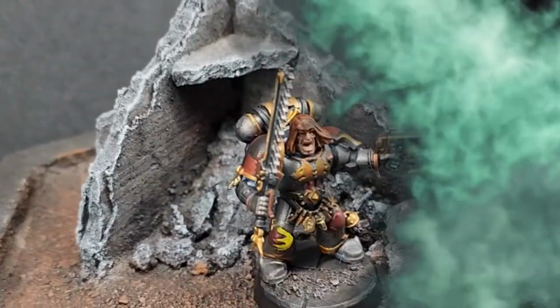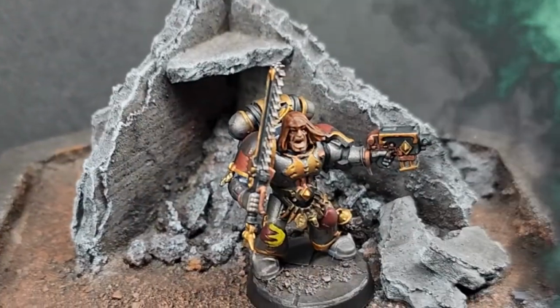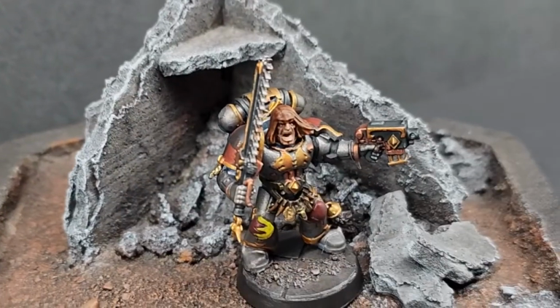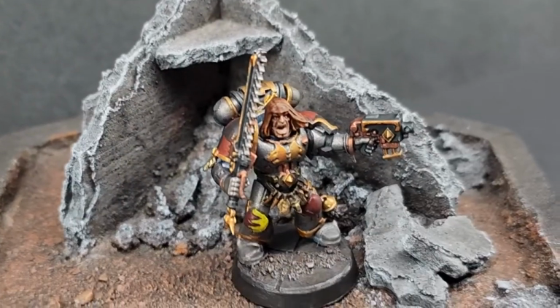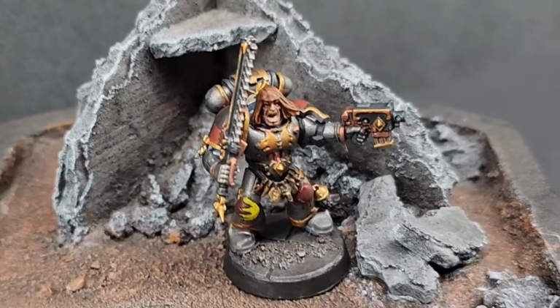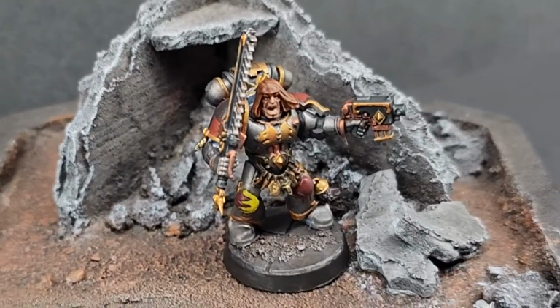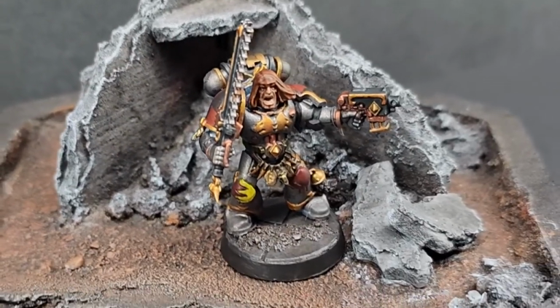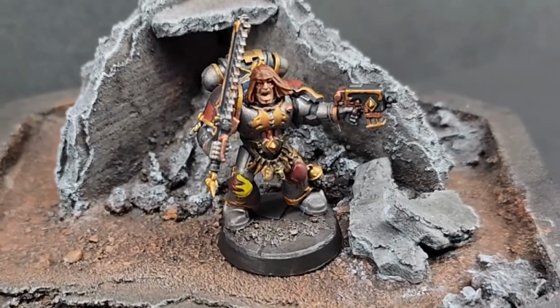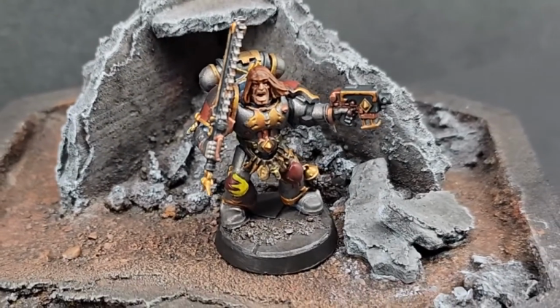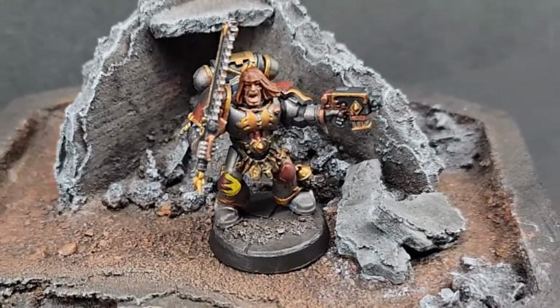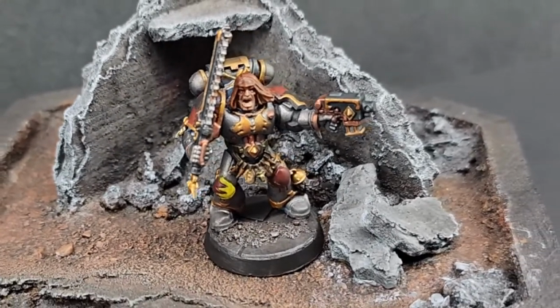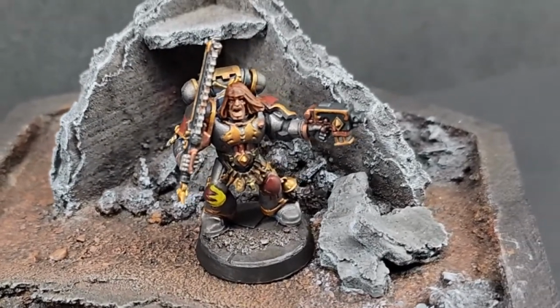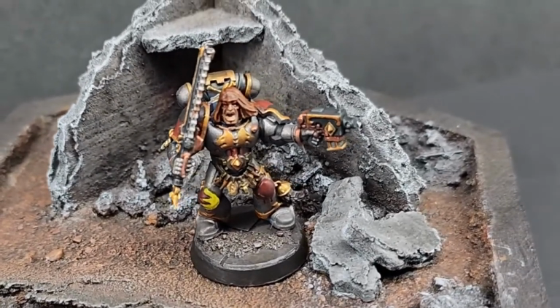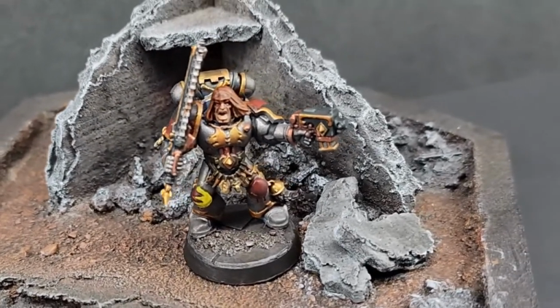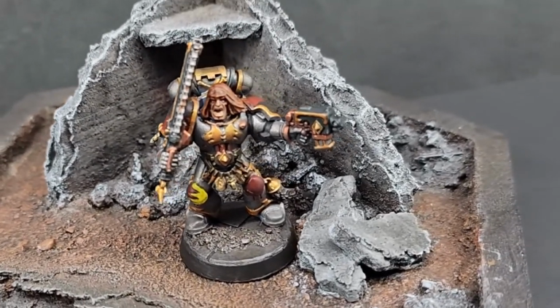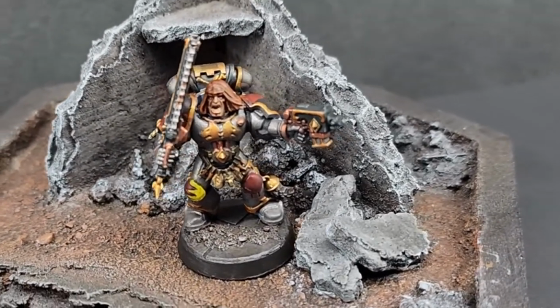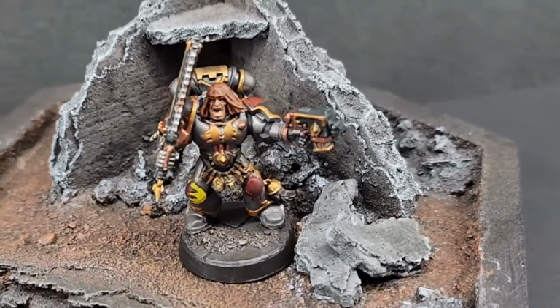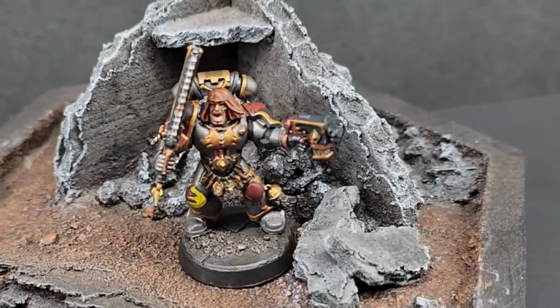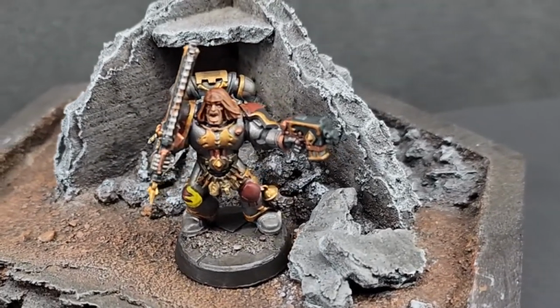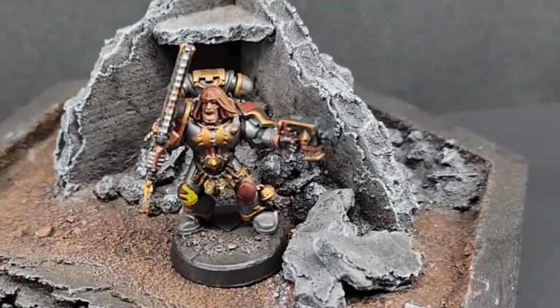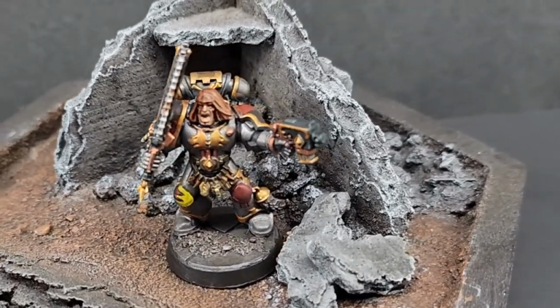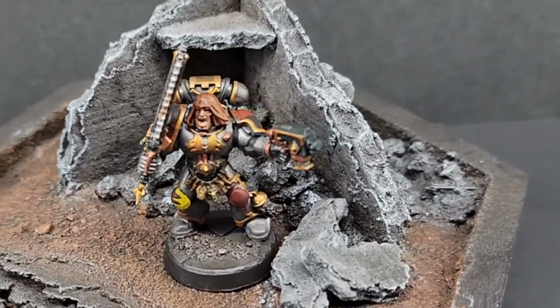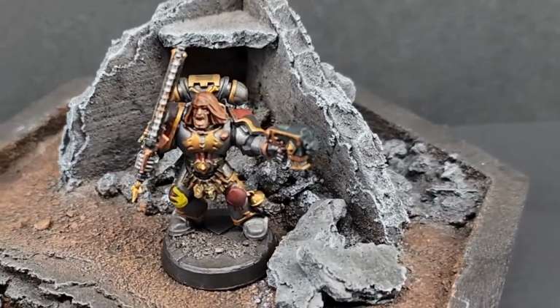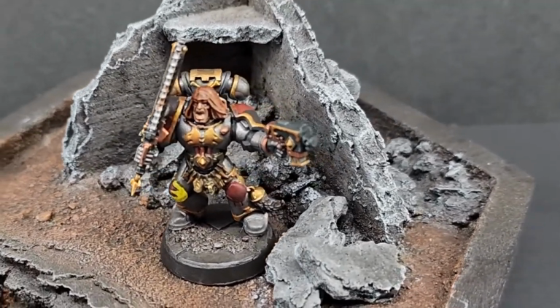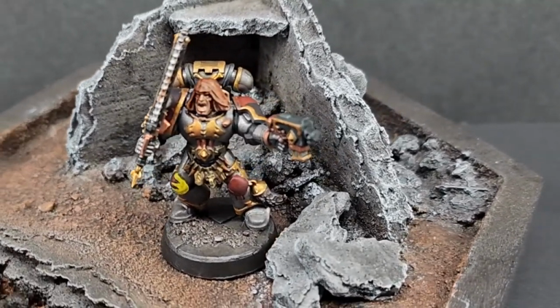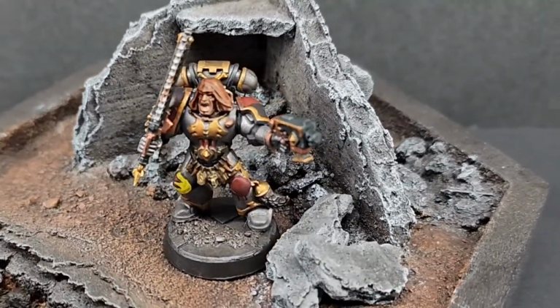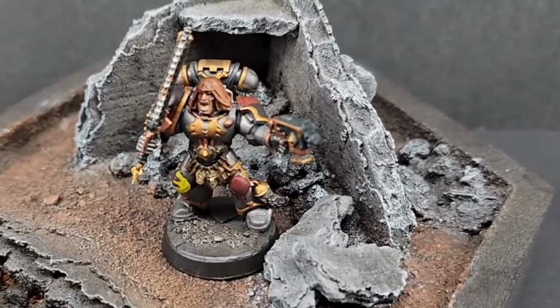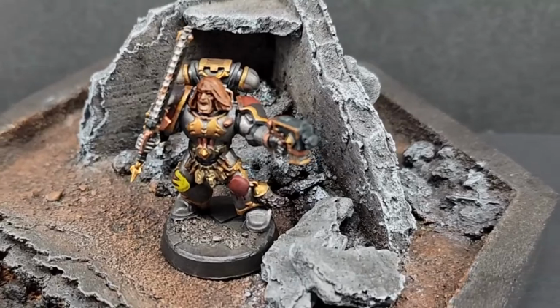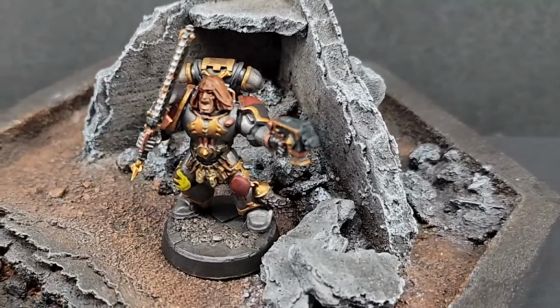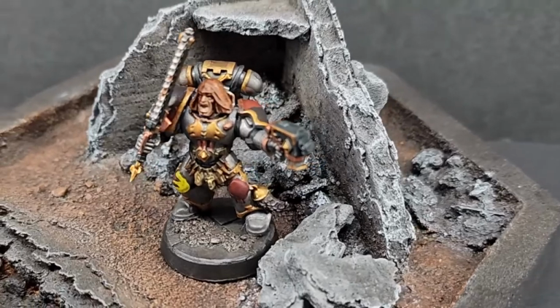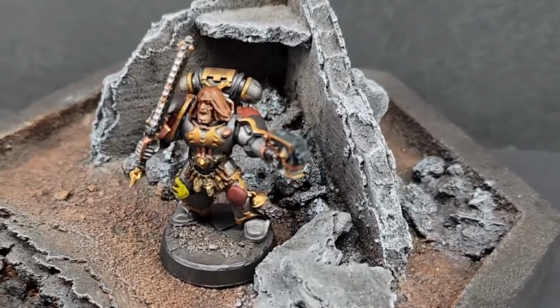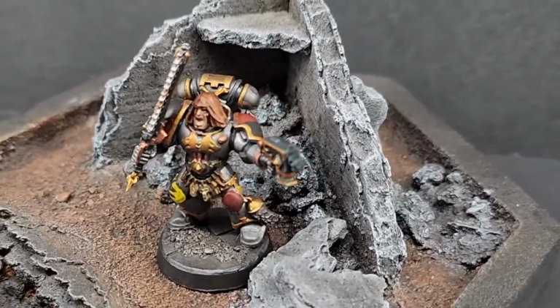Today I'm painting a Blood Claw for my custom Space Wolf chapter, the Legio Stormhold.